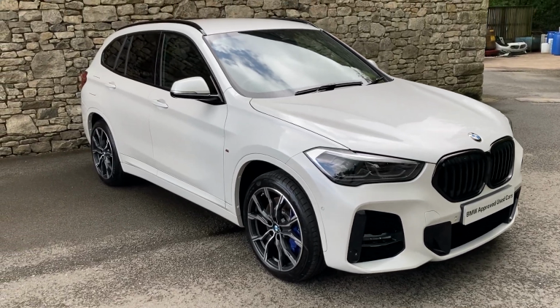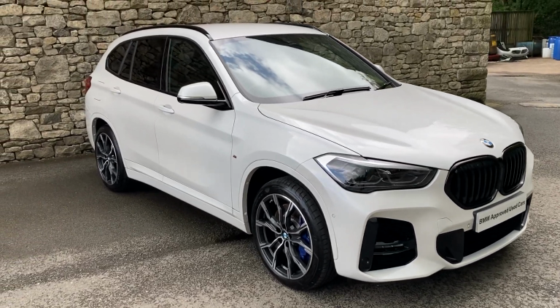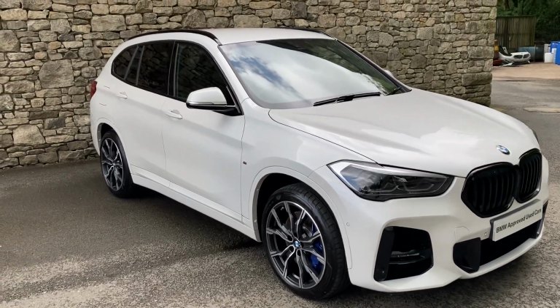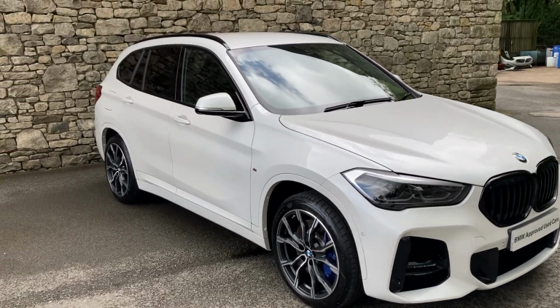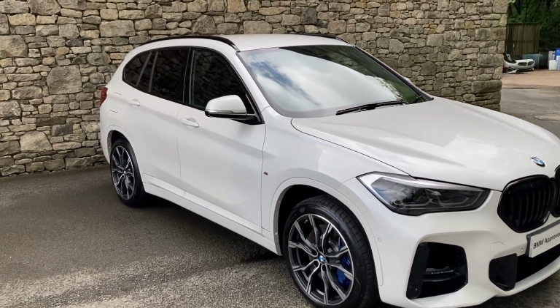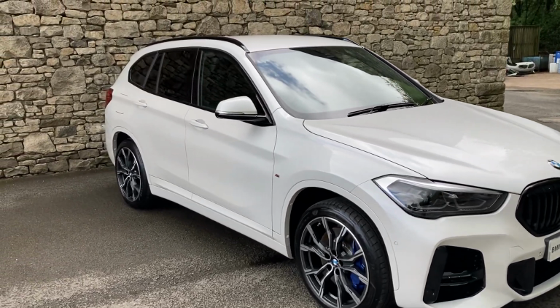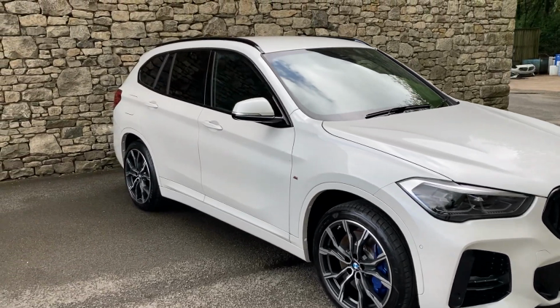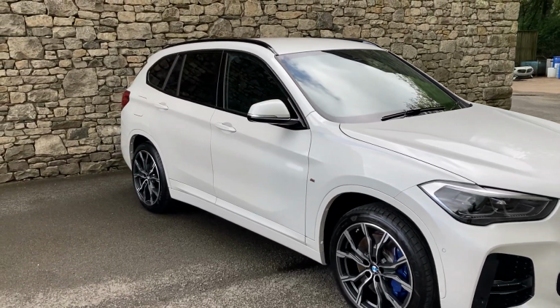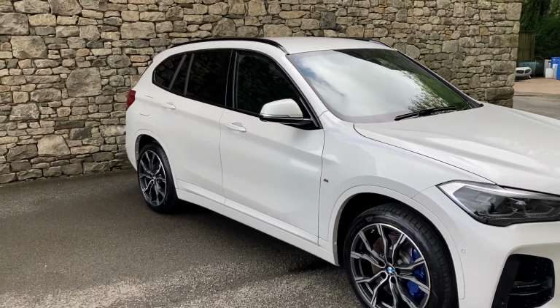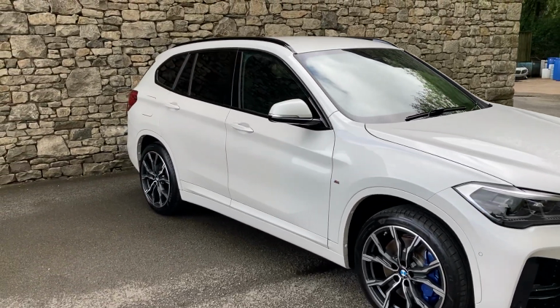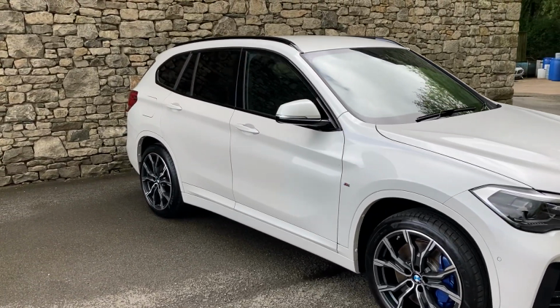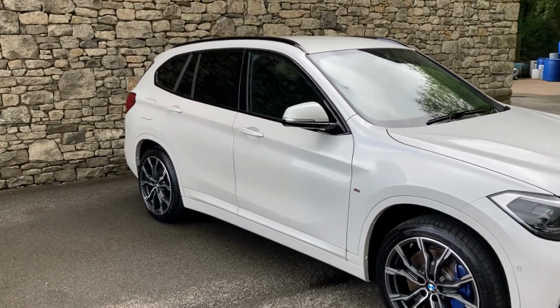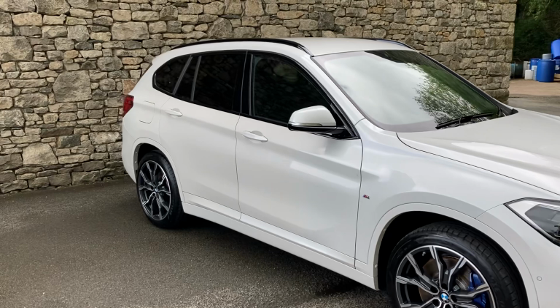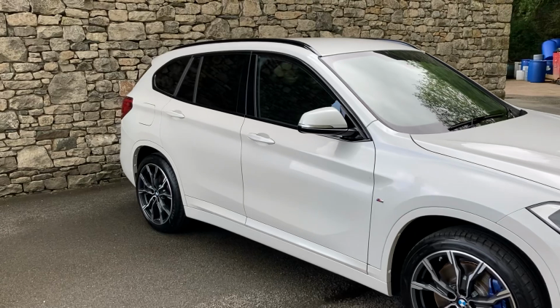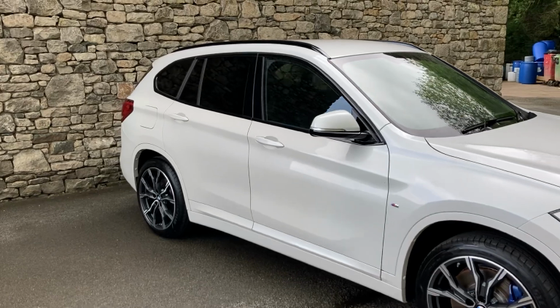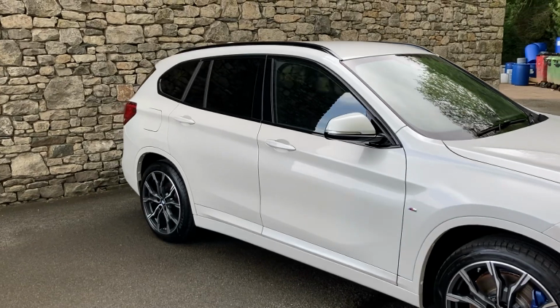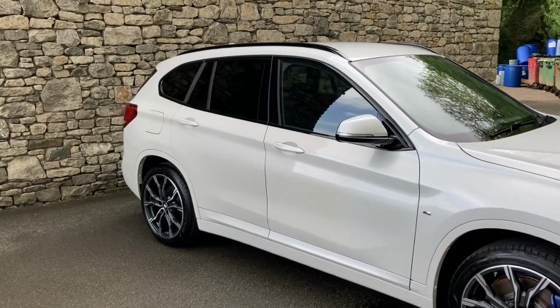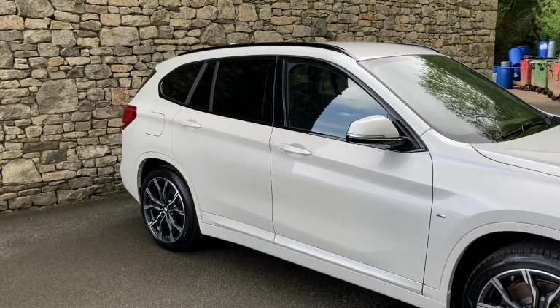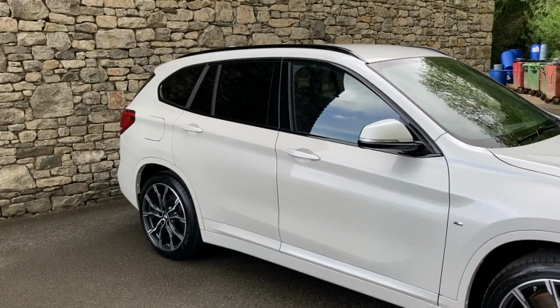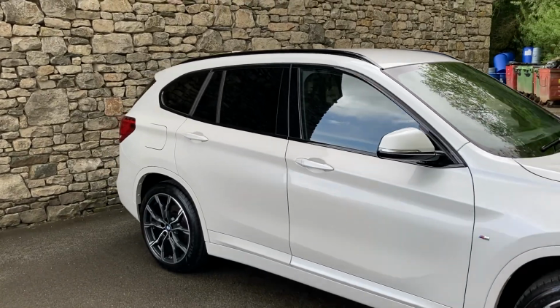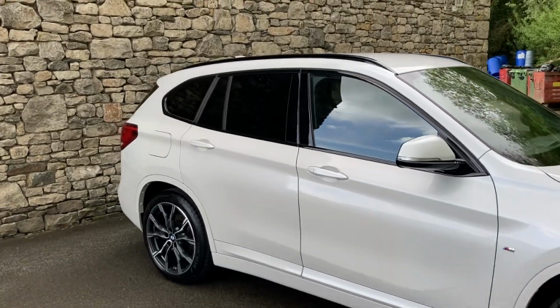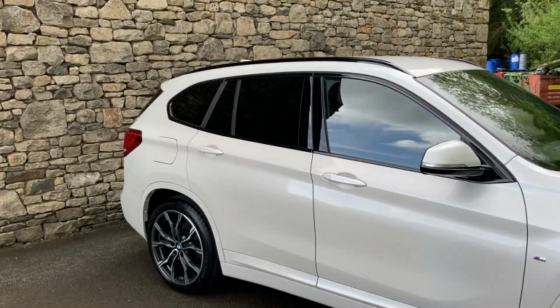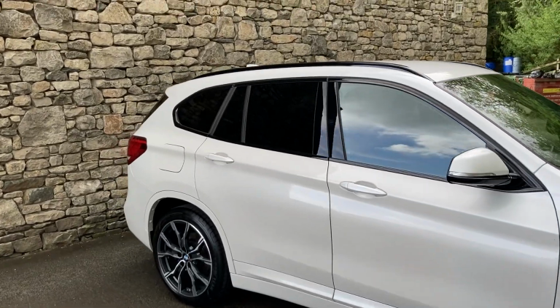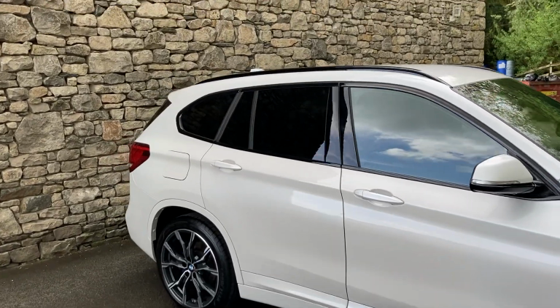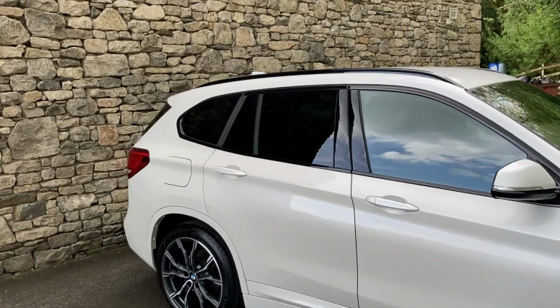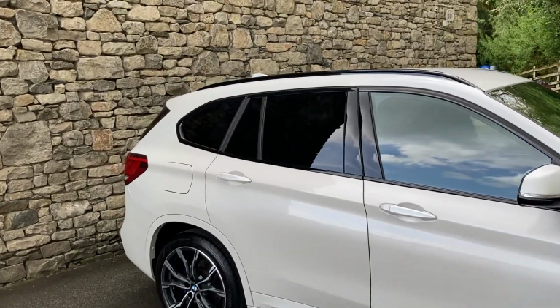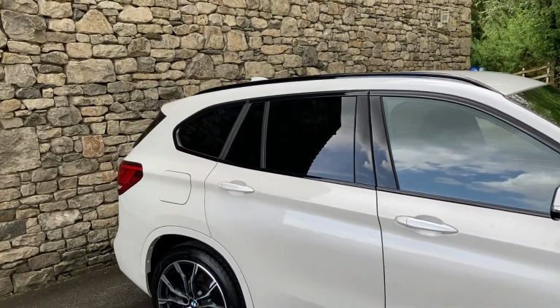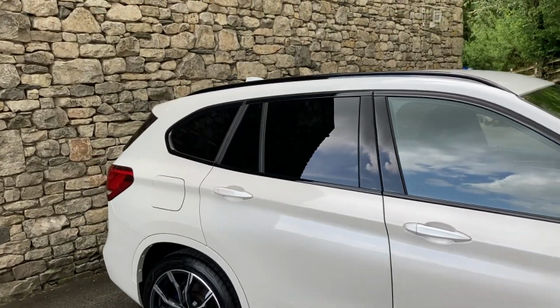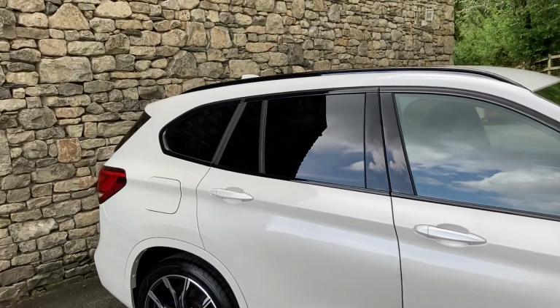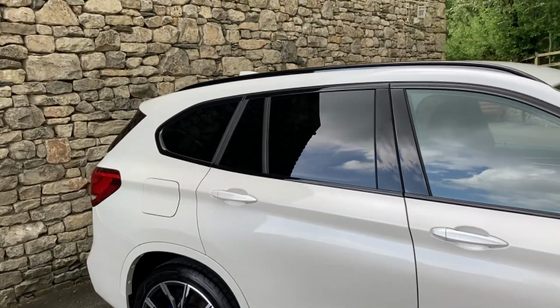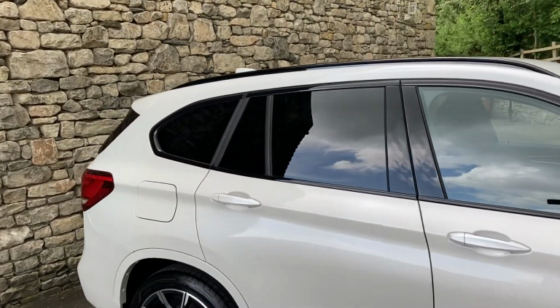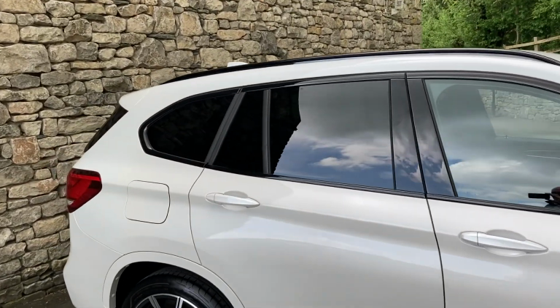The car also has the comfort pack and the technology pack one. It's got the automatic gearbox, and you can see there we've got the privacy glass on the rear.